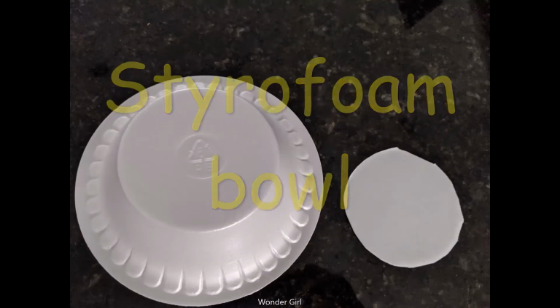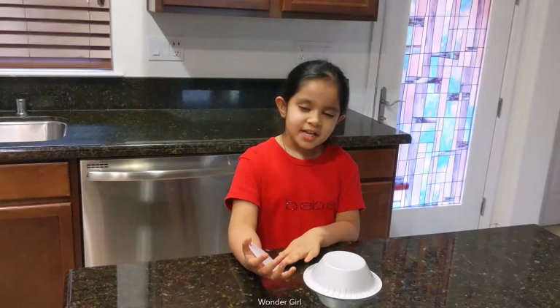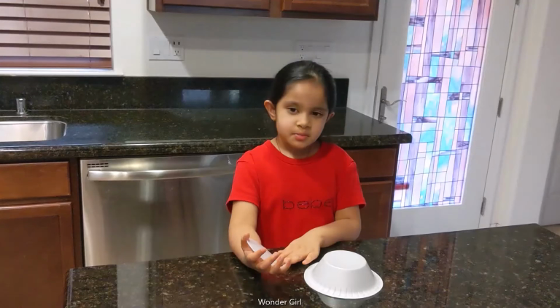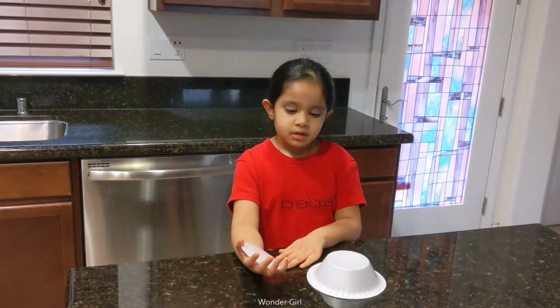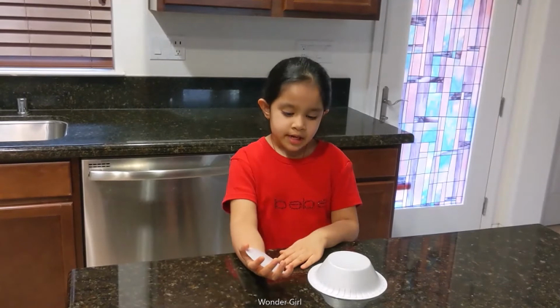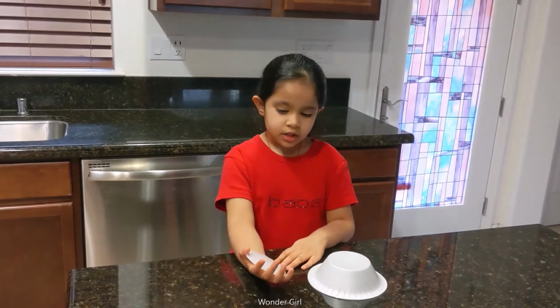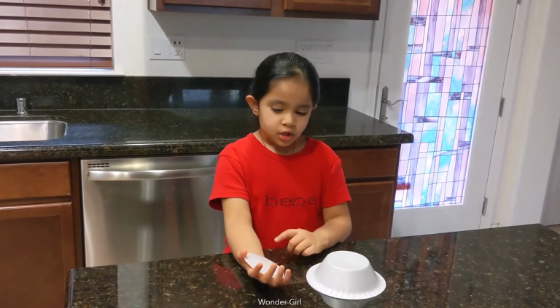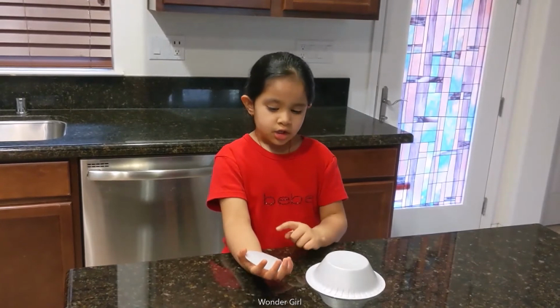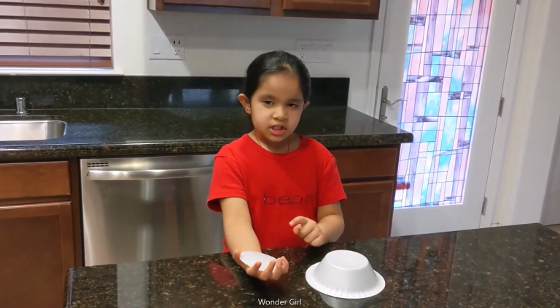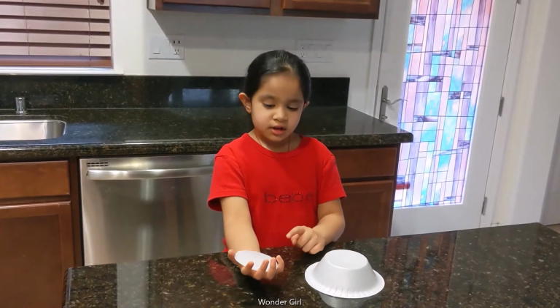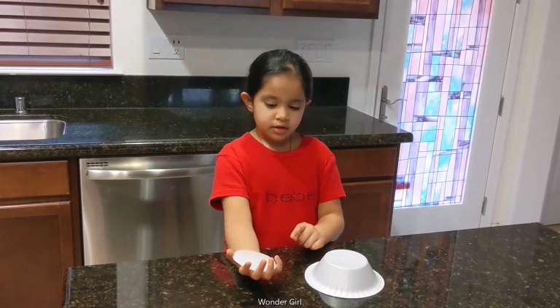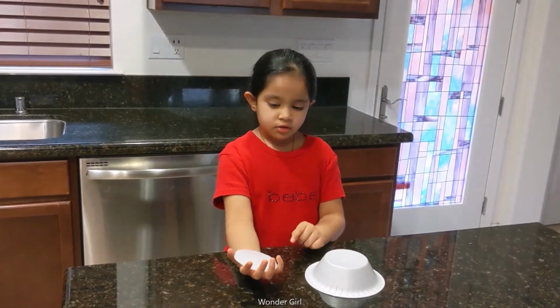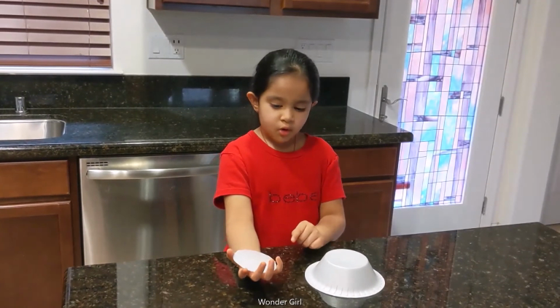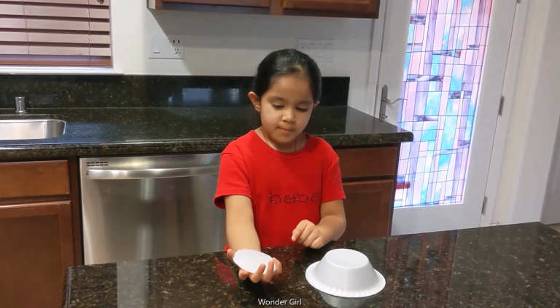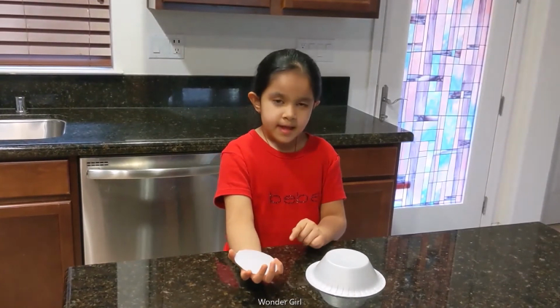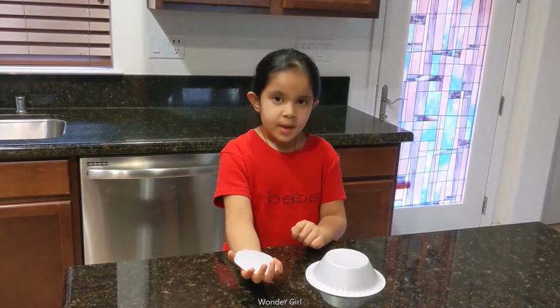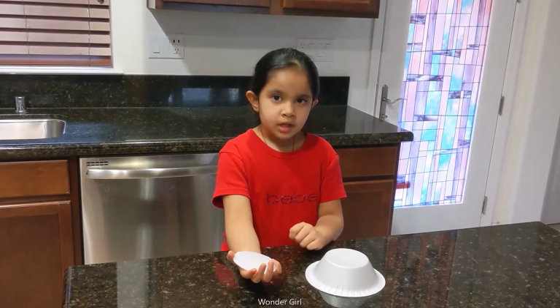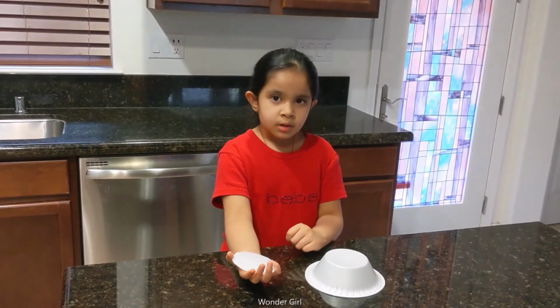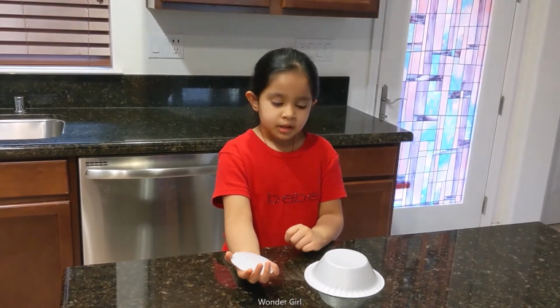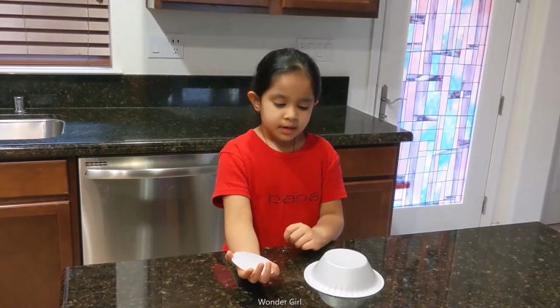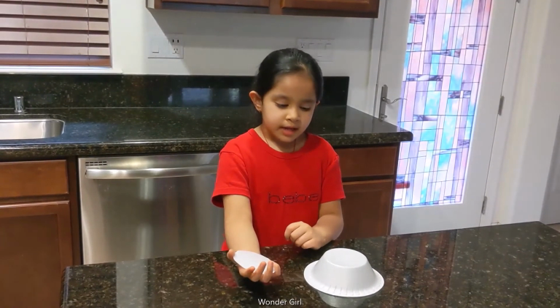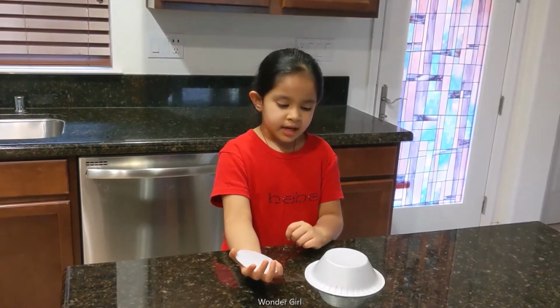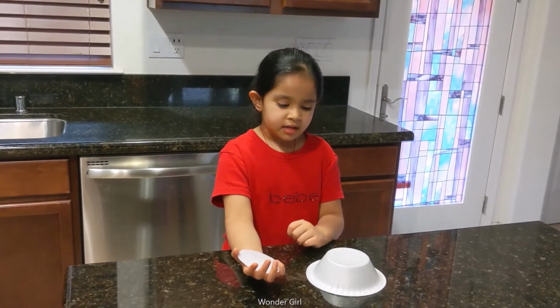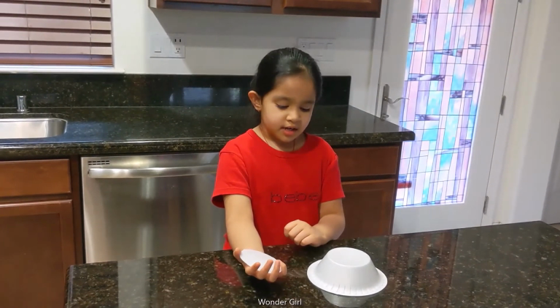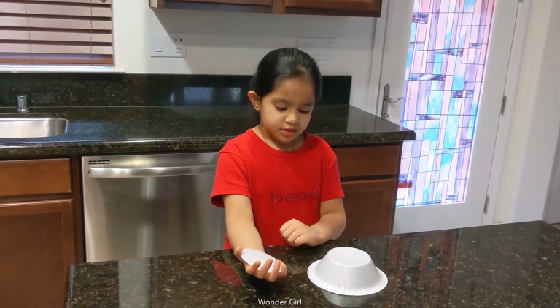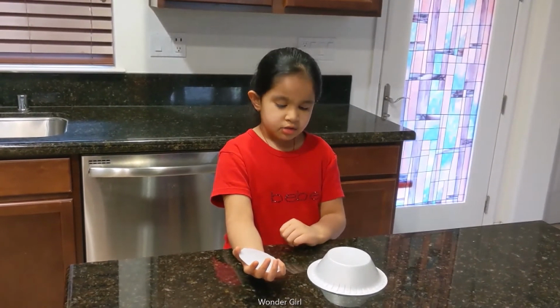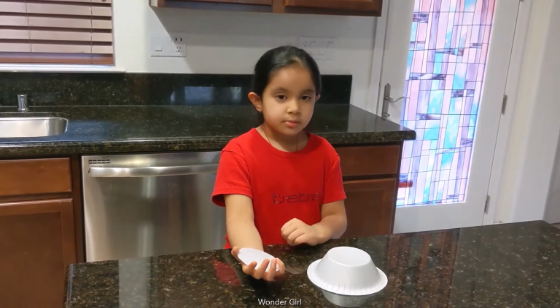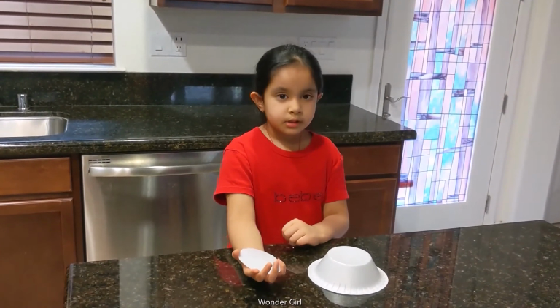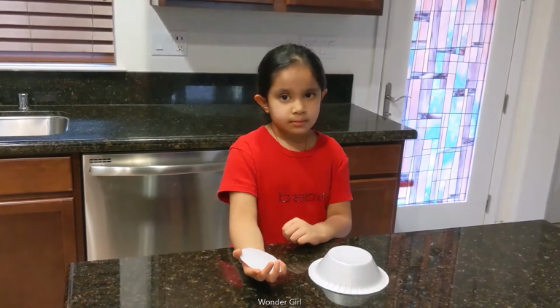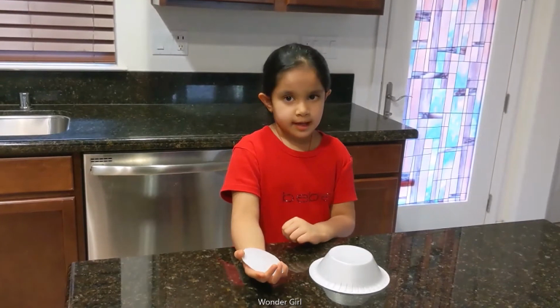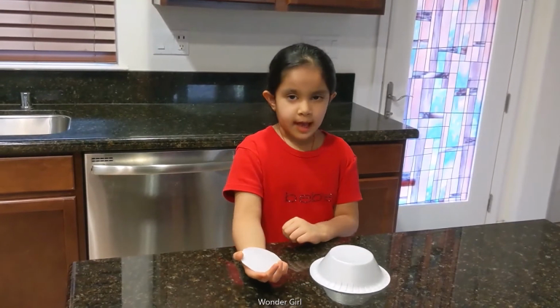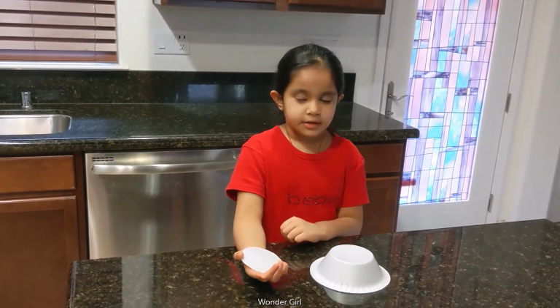In this experiment, we need a styrofoam. When I rub it in my hair, it's just going to stick on my hand.